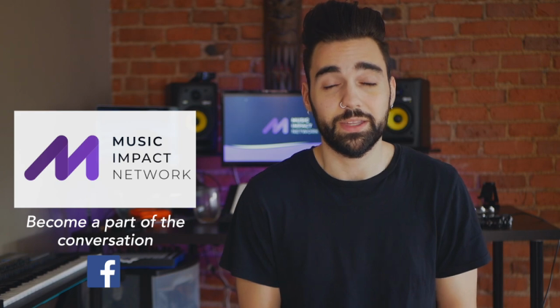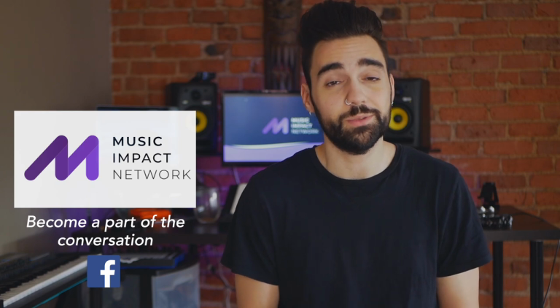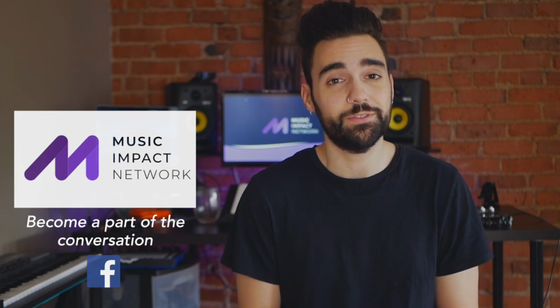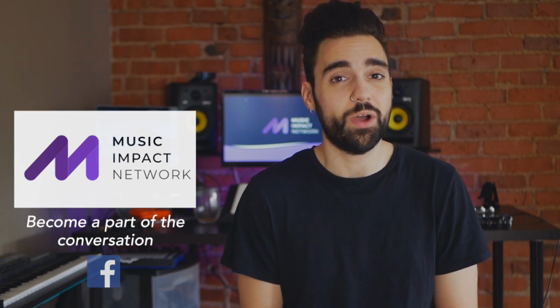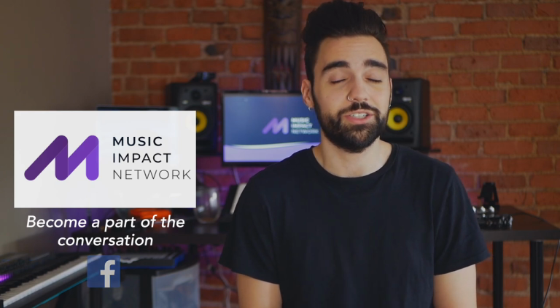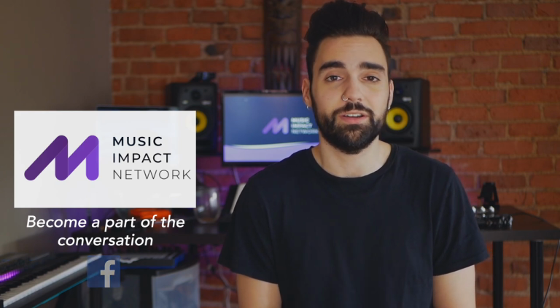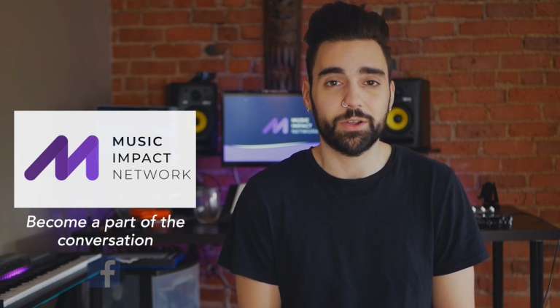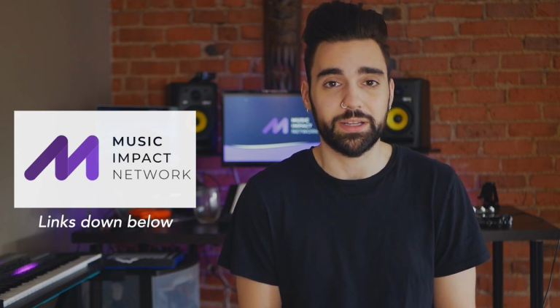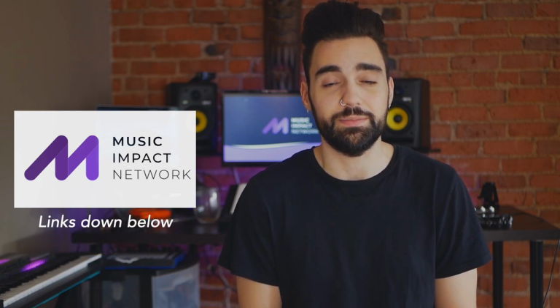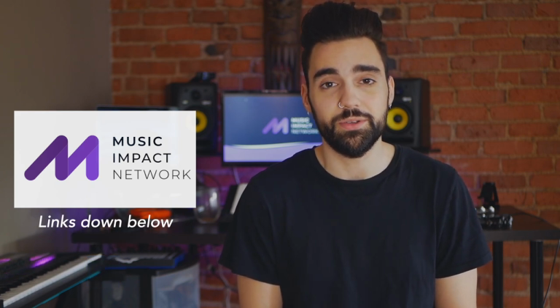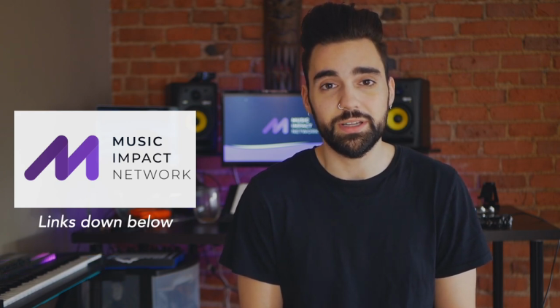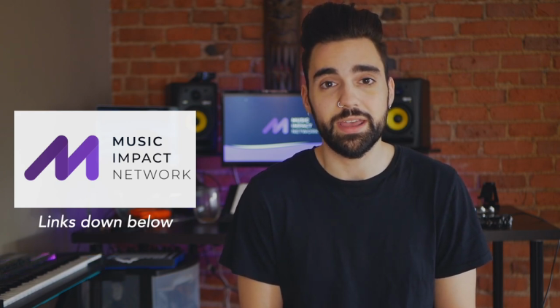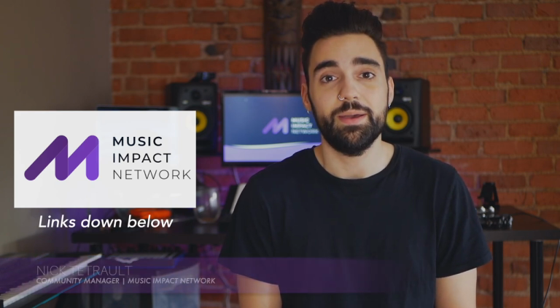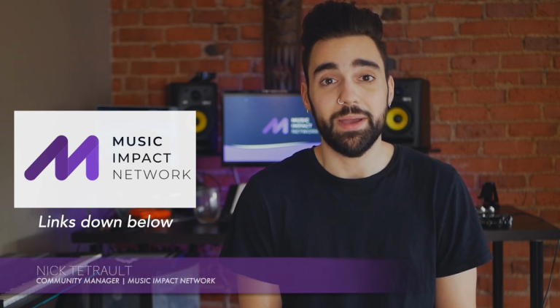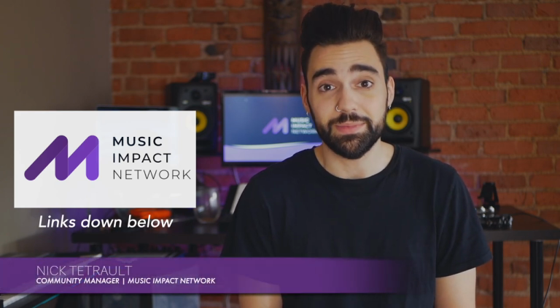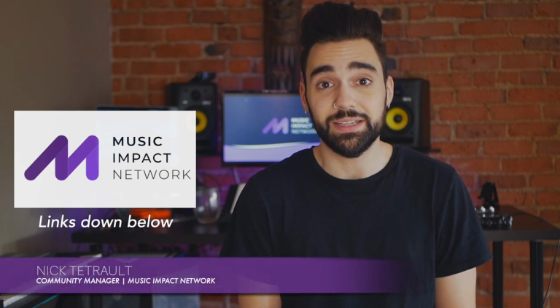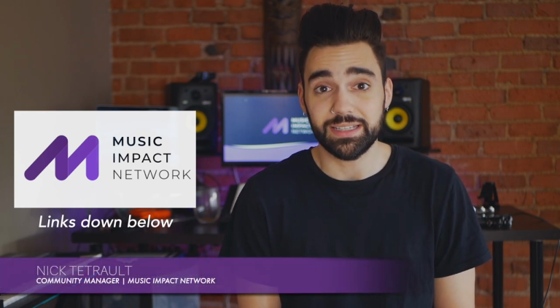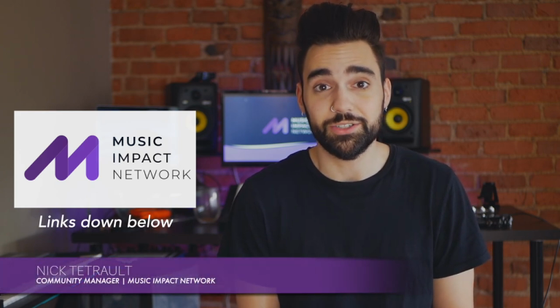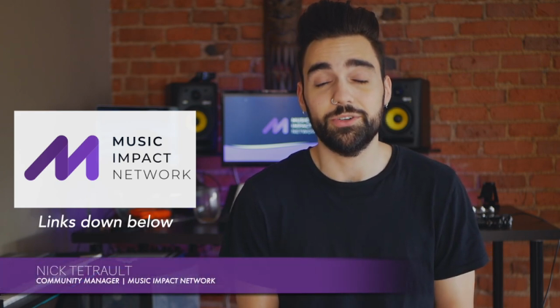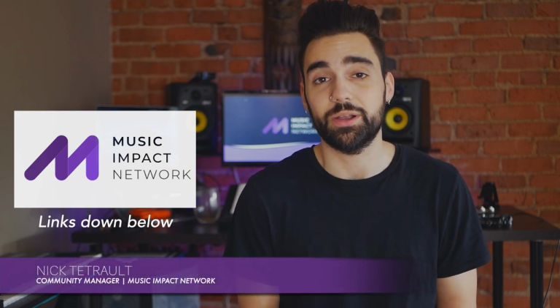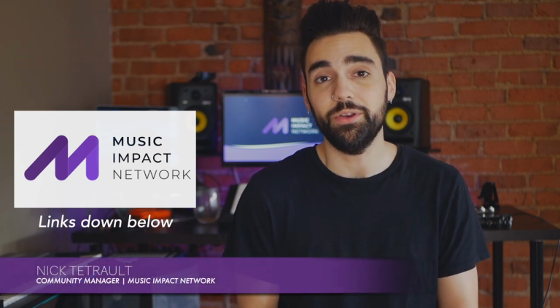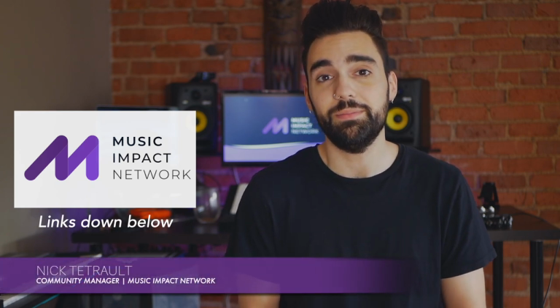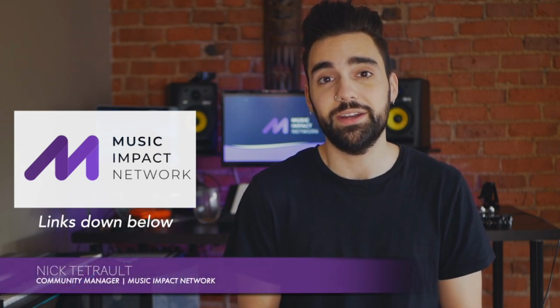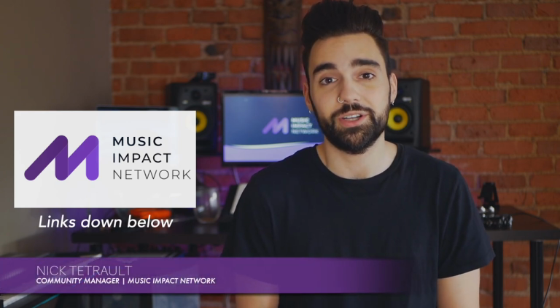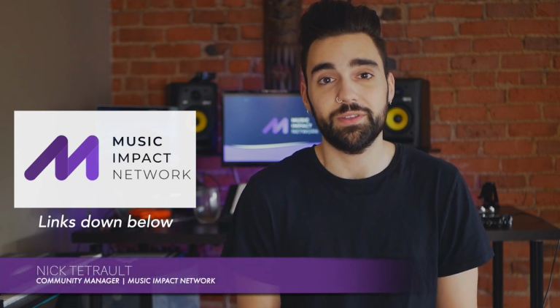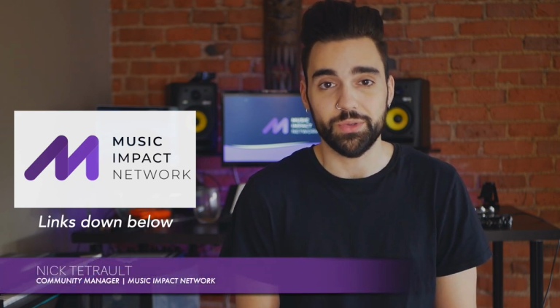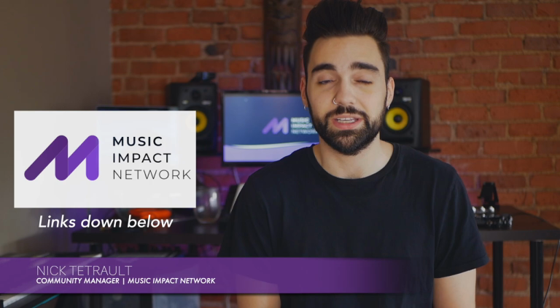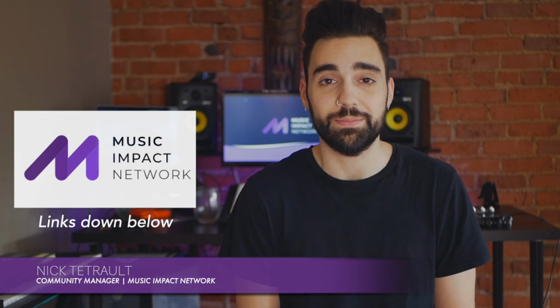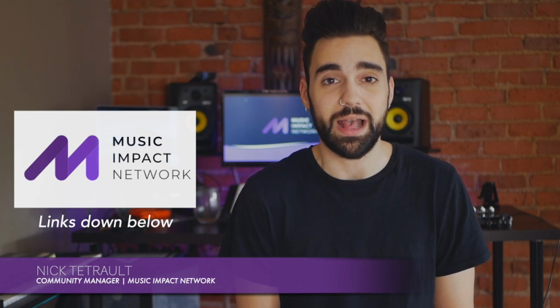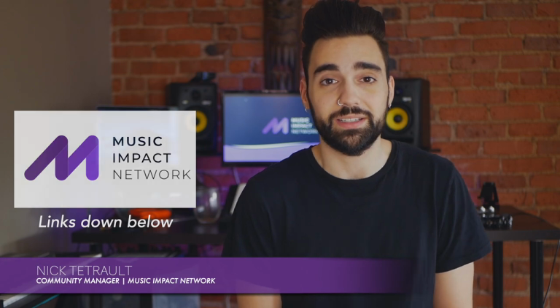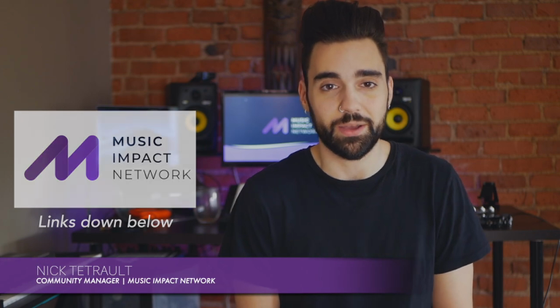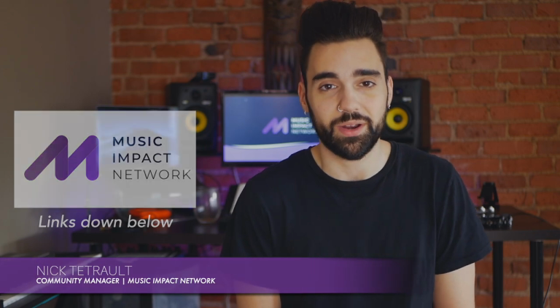Thanks so much for watching another Quick Tip Tuesday. My name is Nick Tejero, your Community Manager for the Music Impact Network.